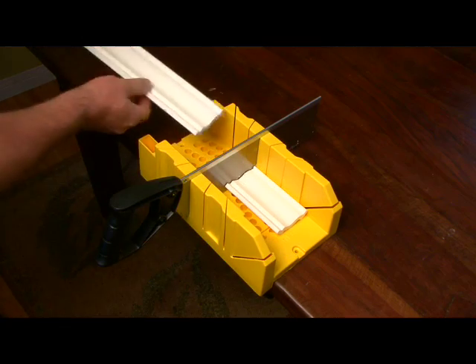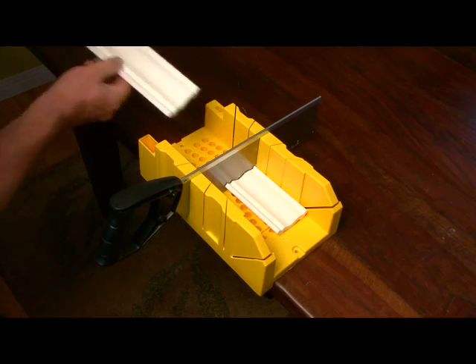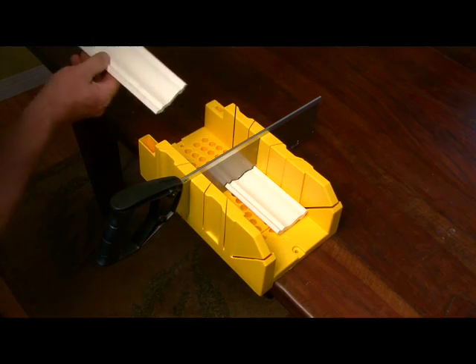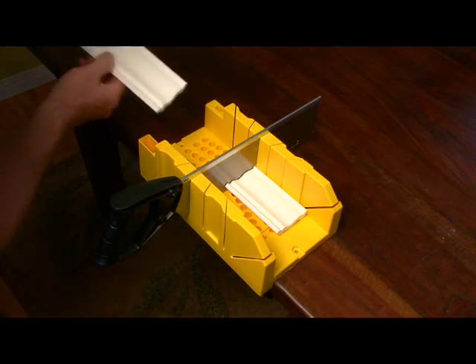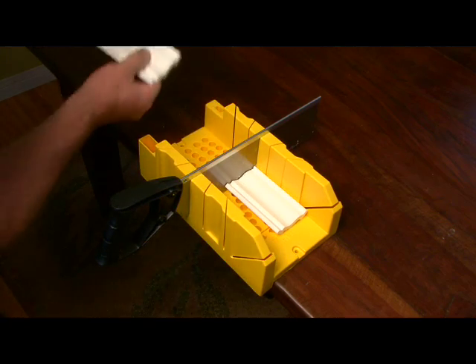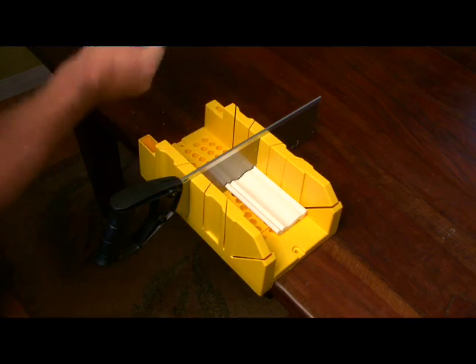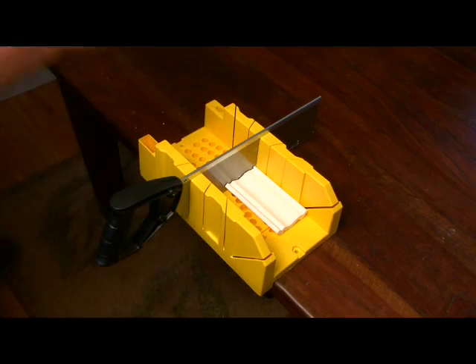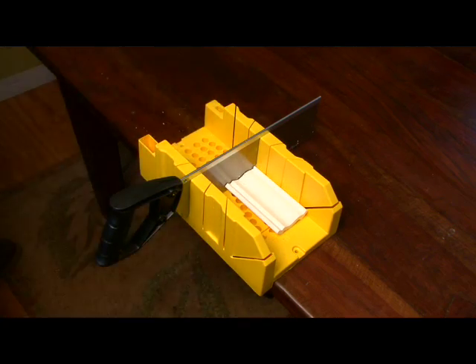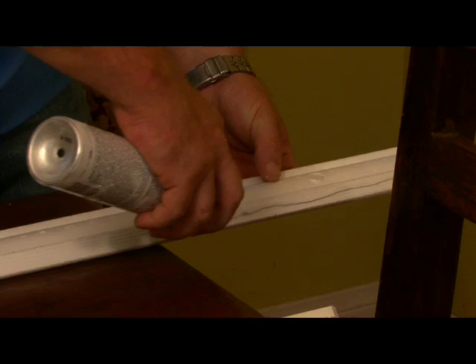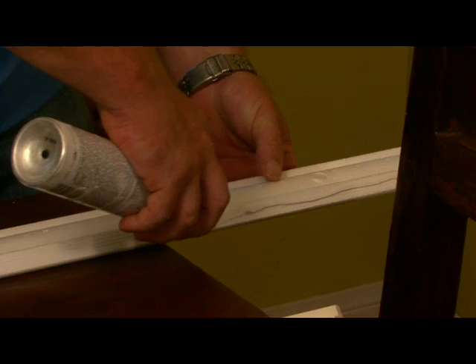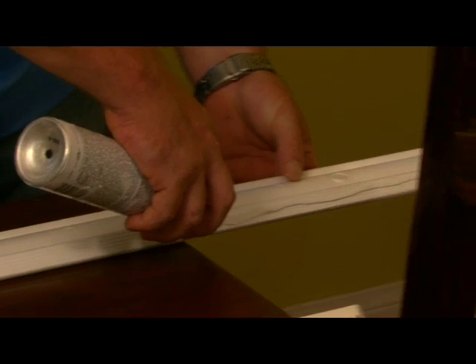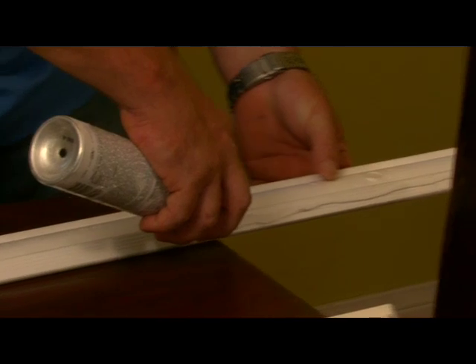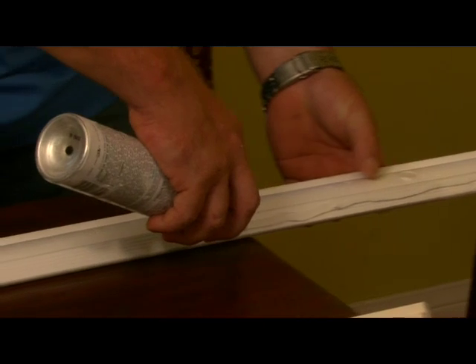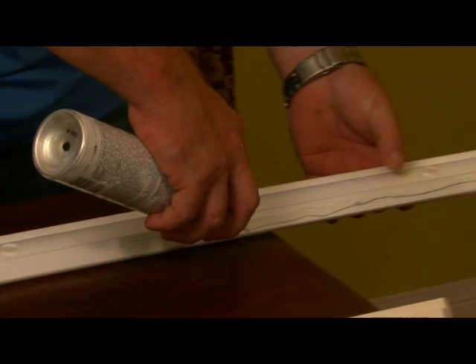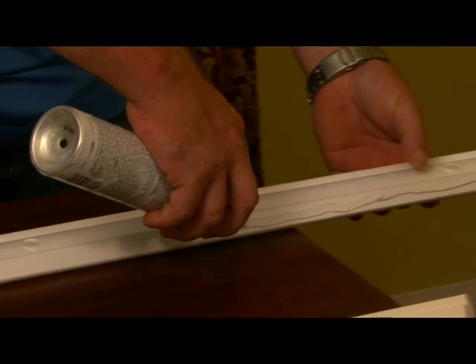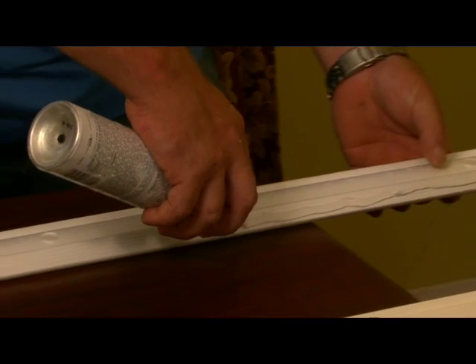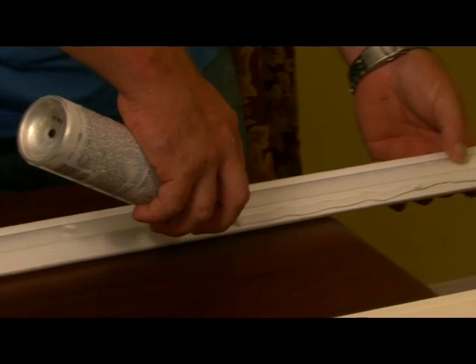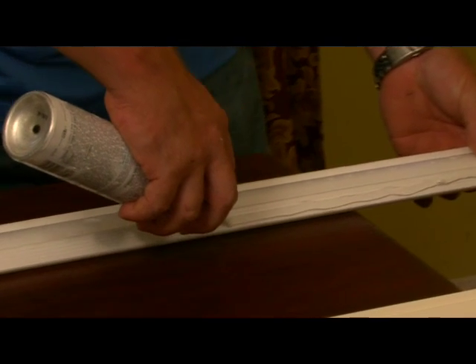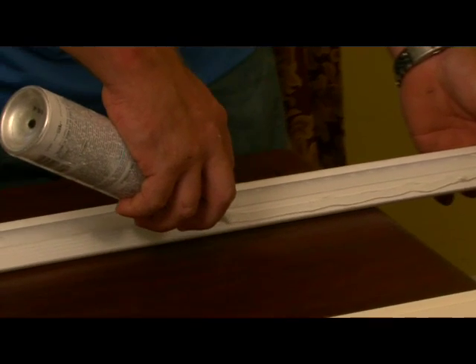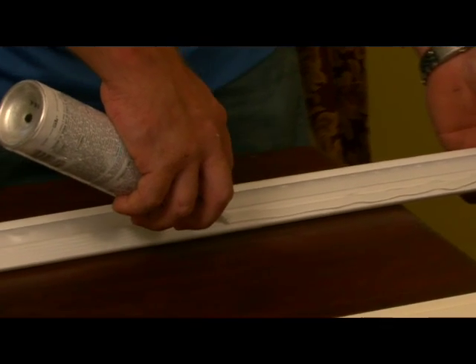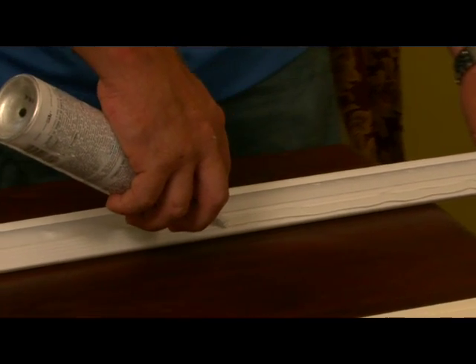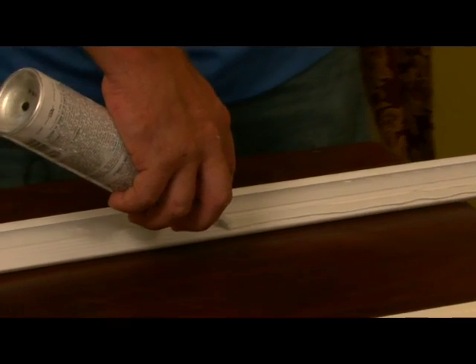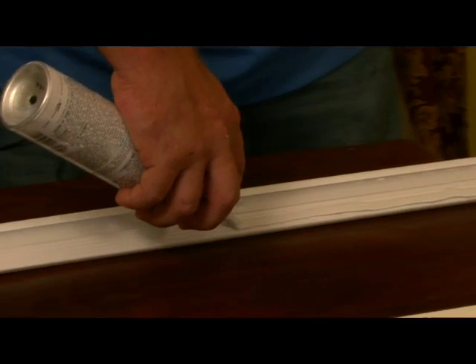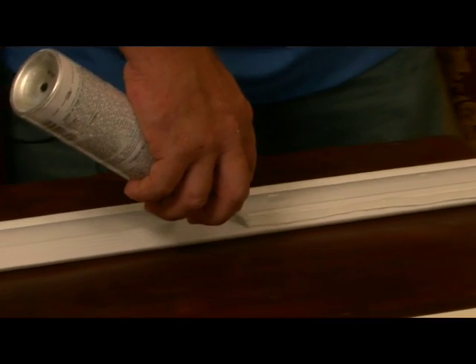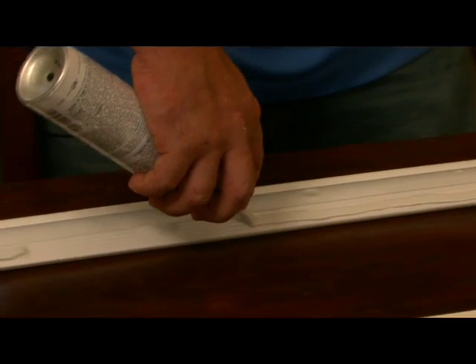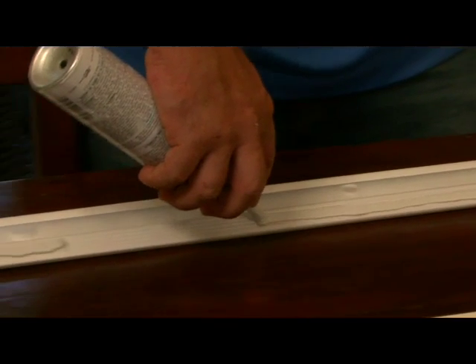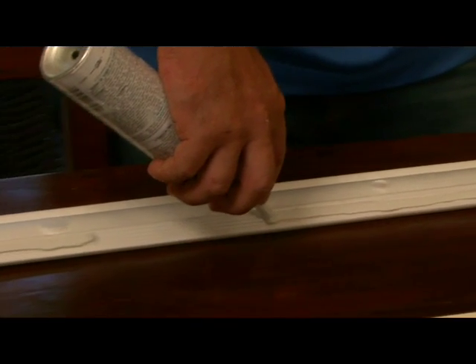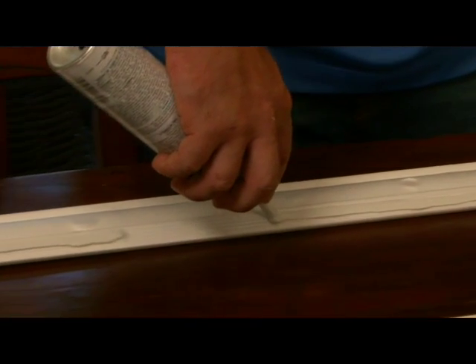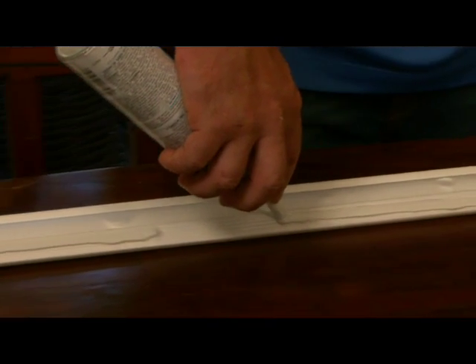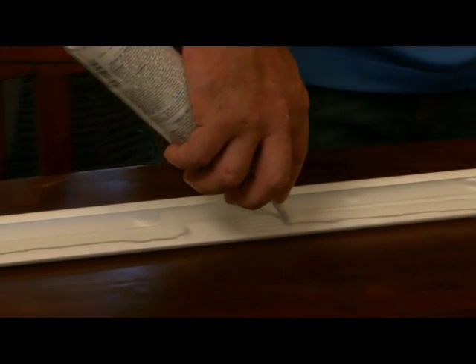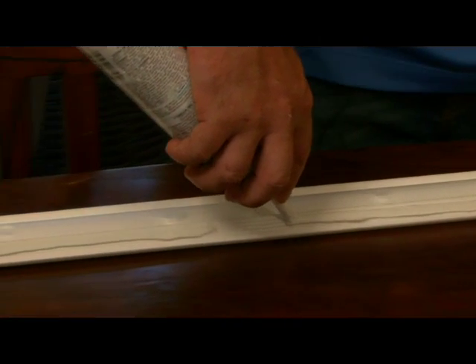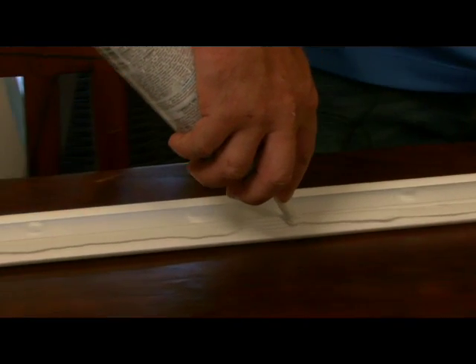If your wall is longer than two full lengths of molding, simply measure between both pieces and cut to fit.